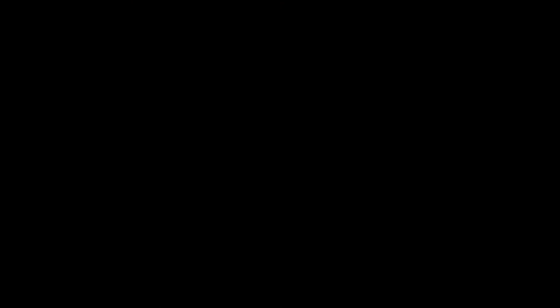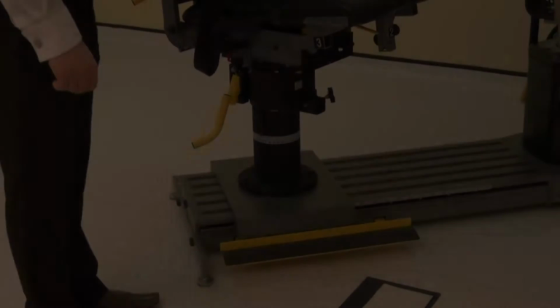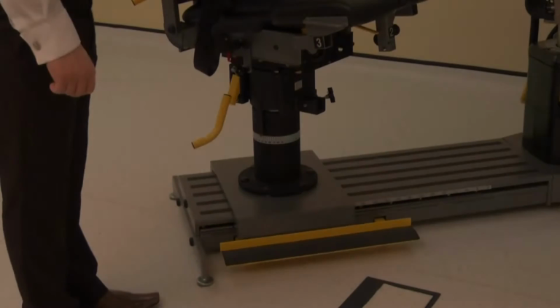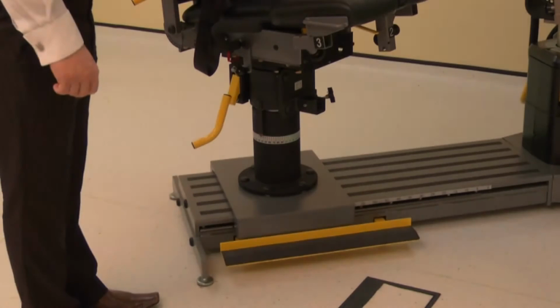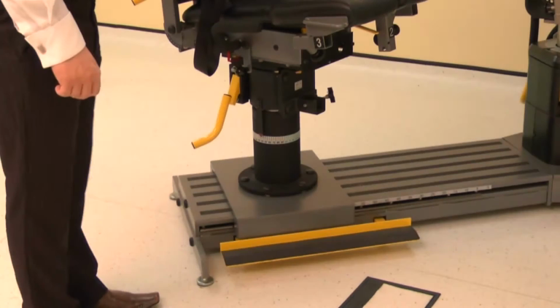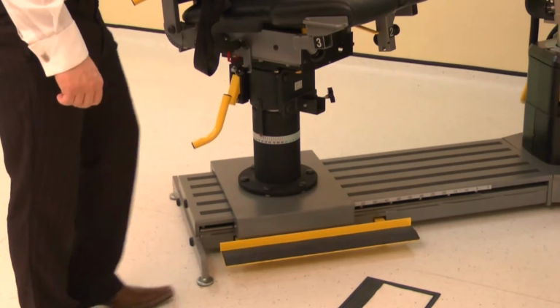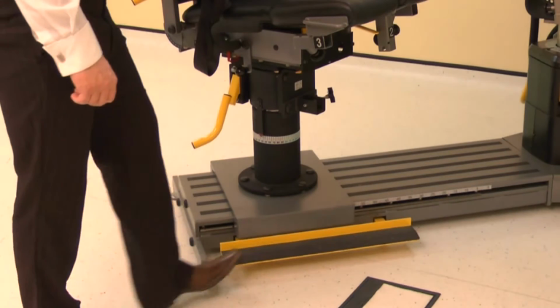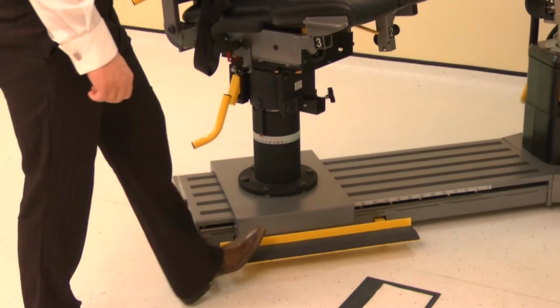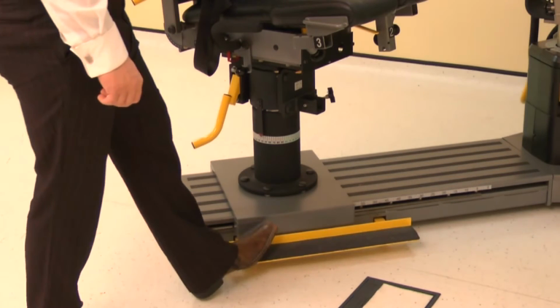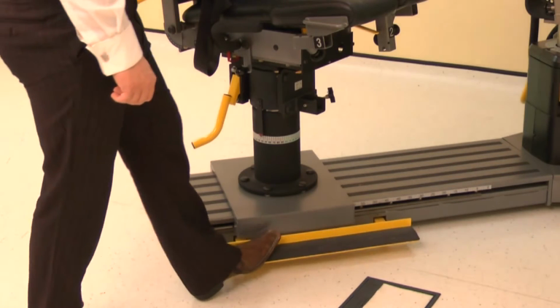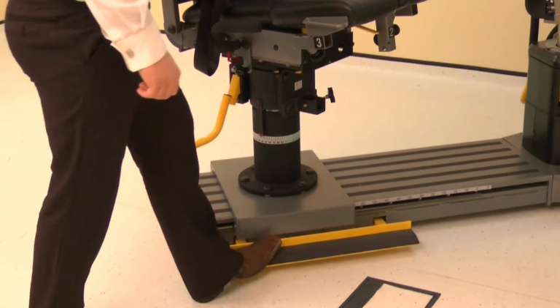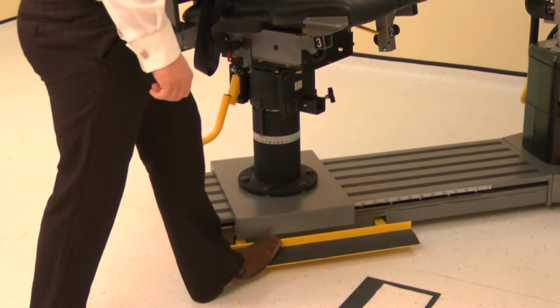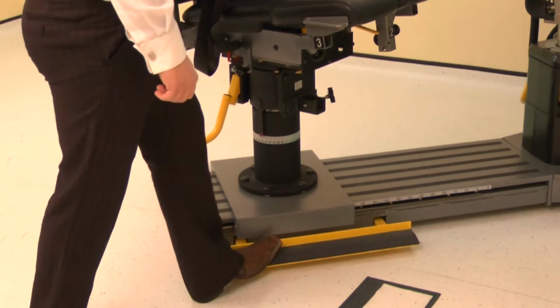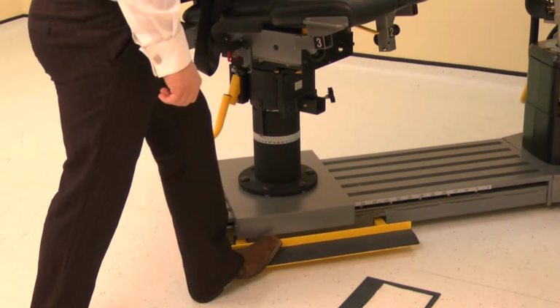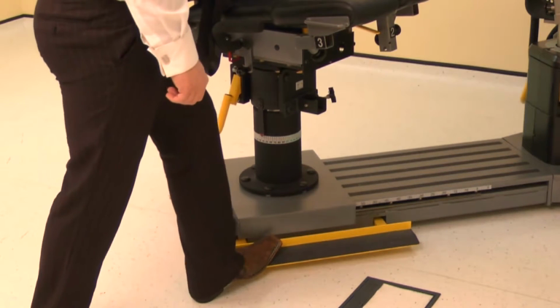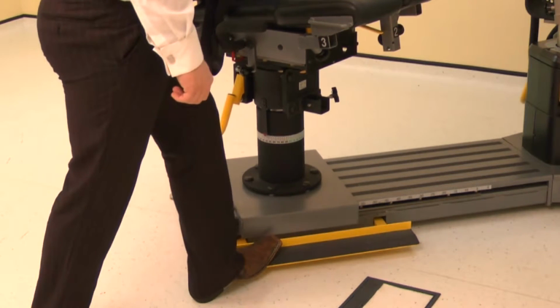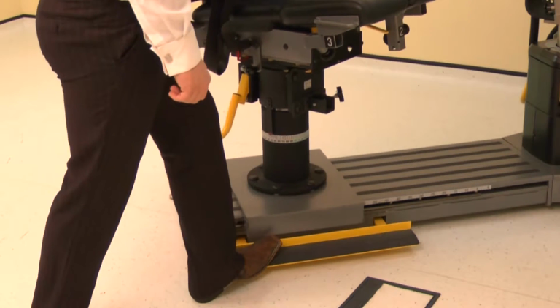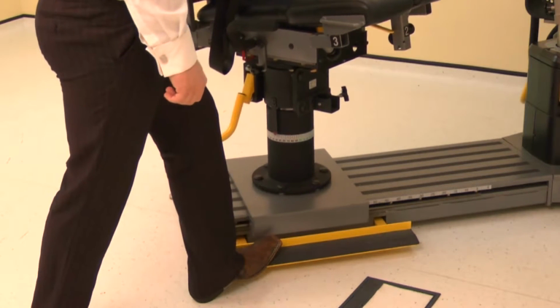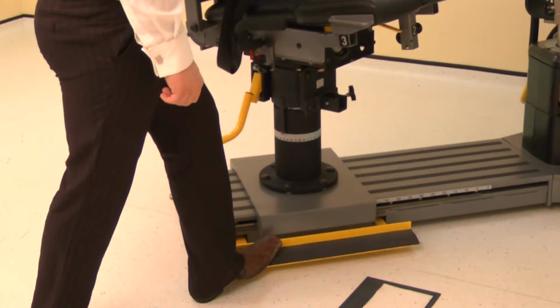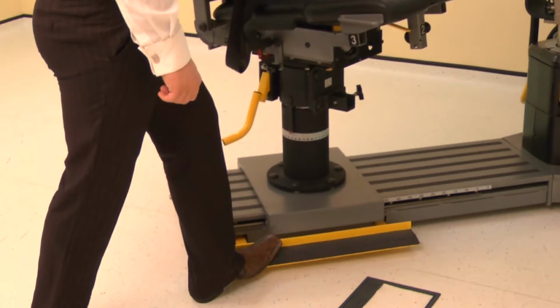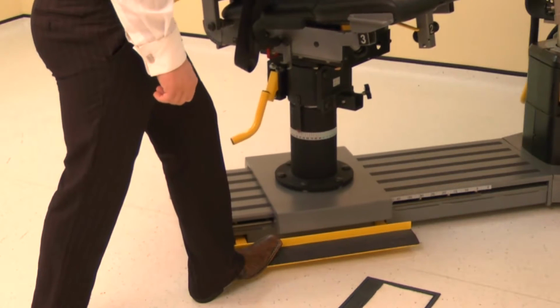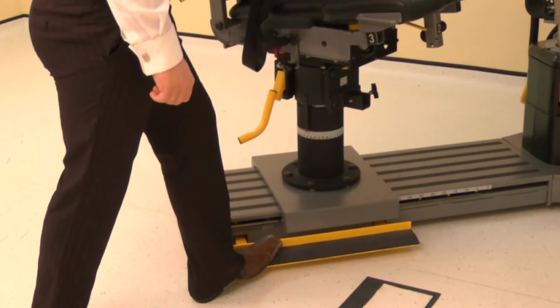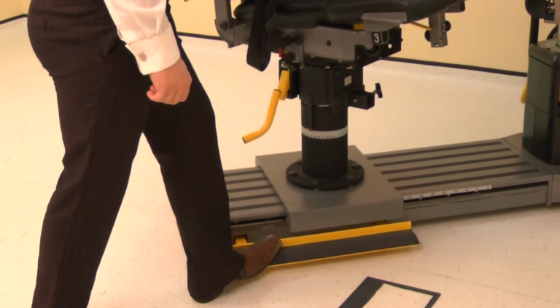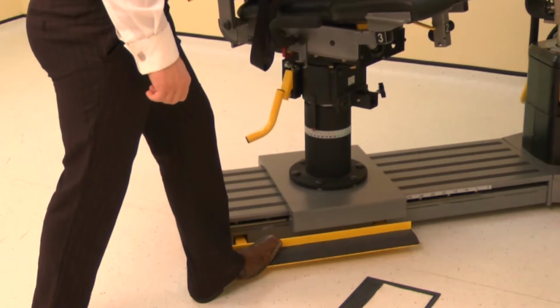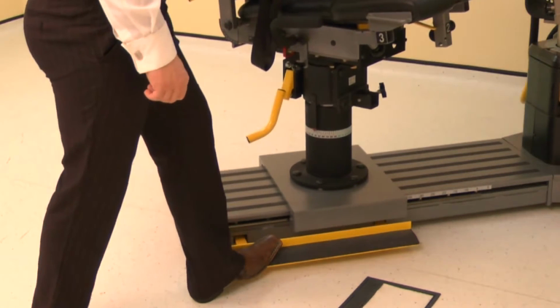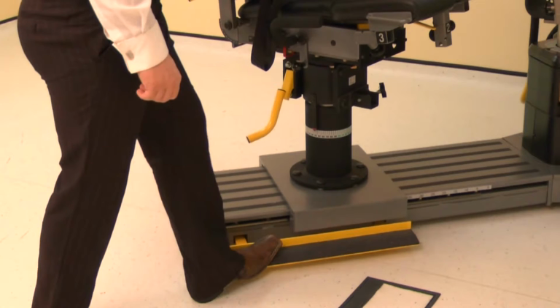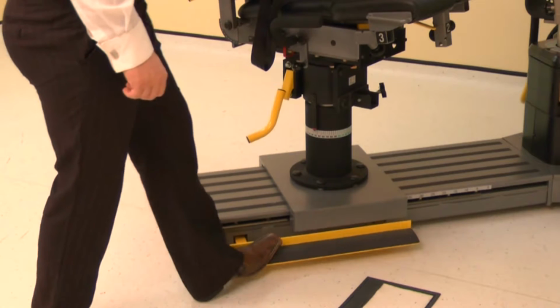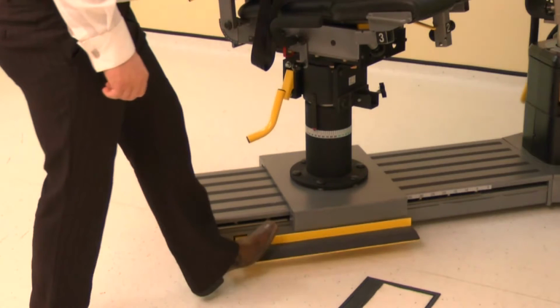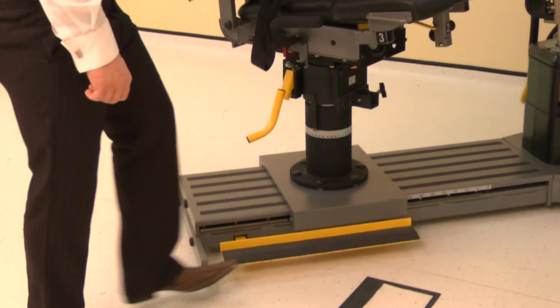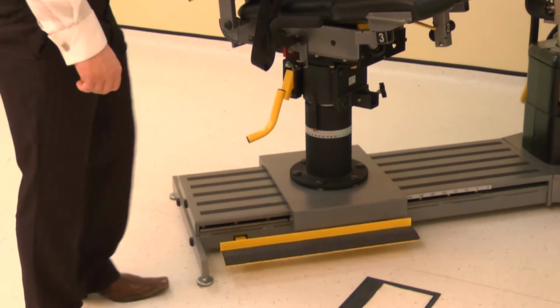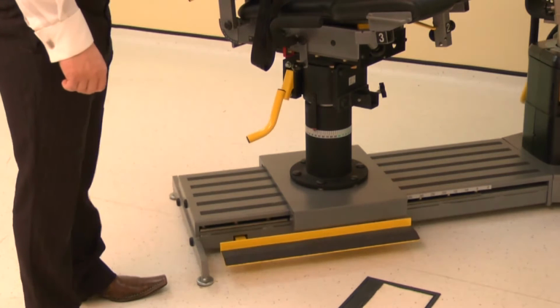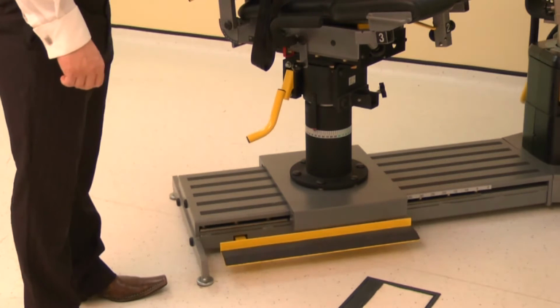Finally, position the monorail by pressing the kickboard and sliding the chair to position 57.